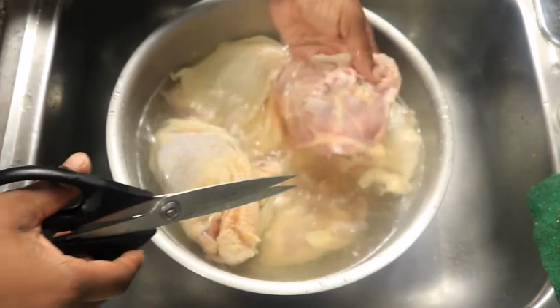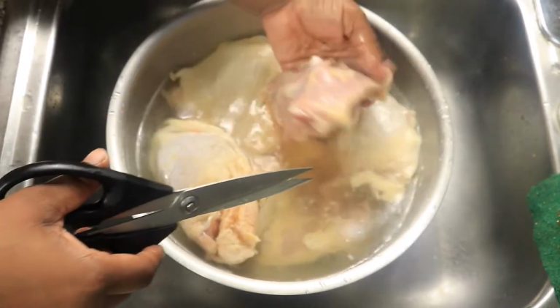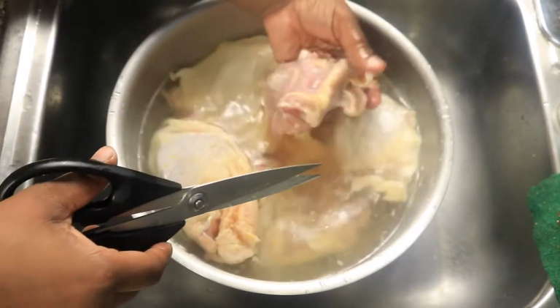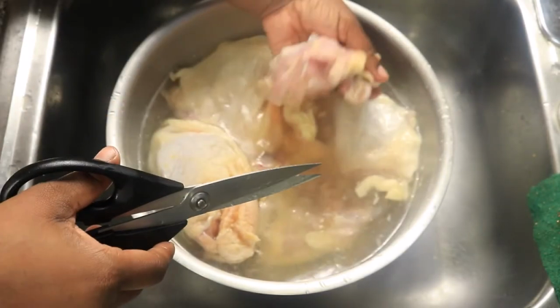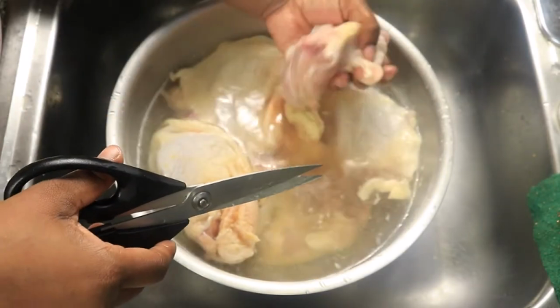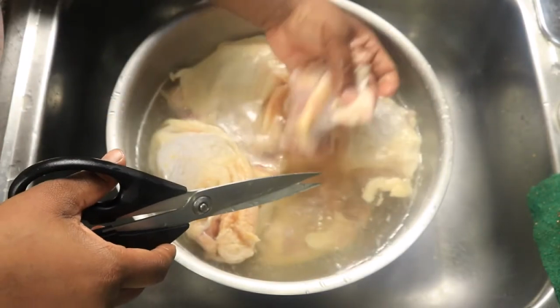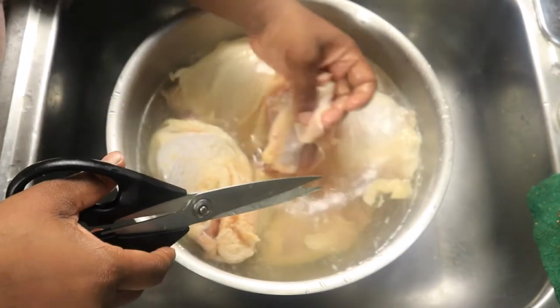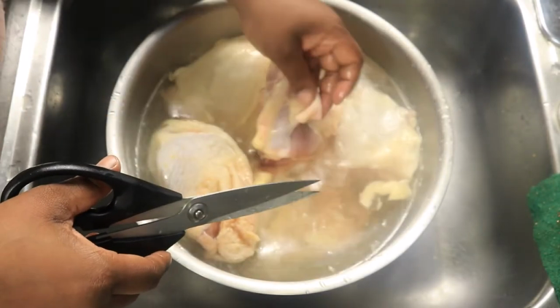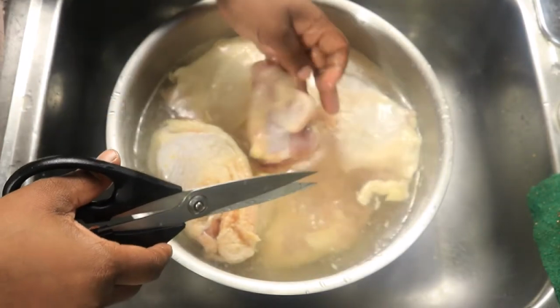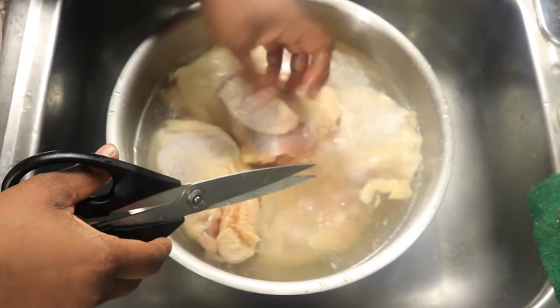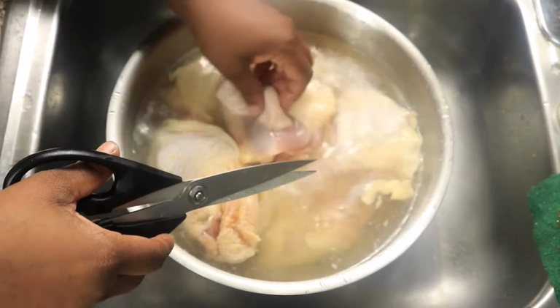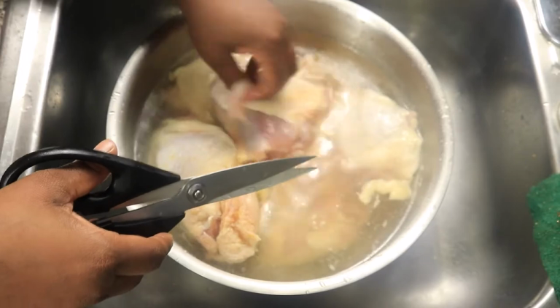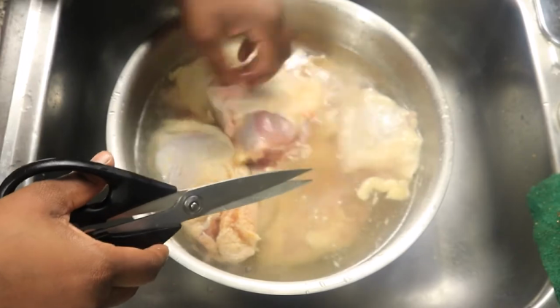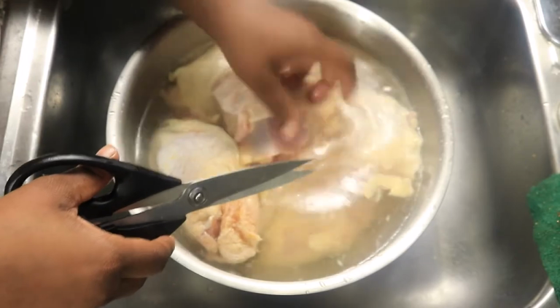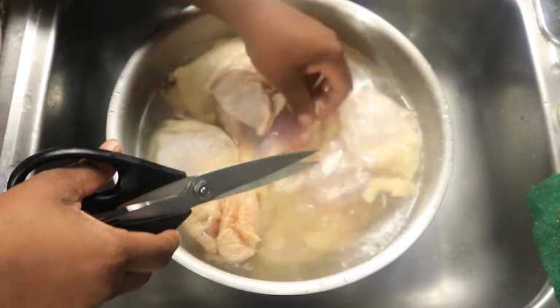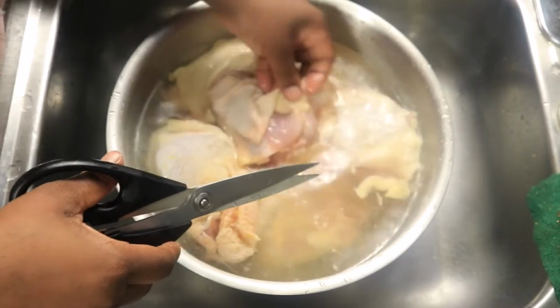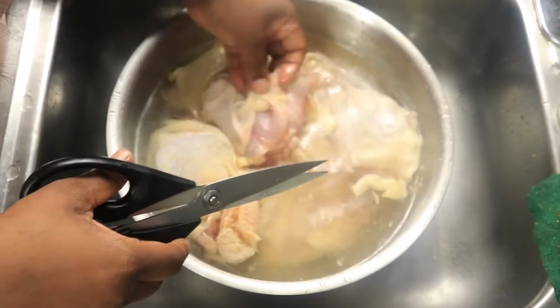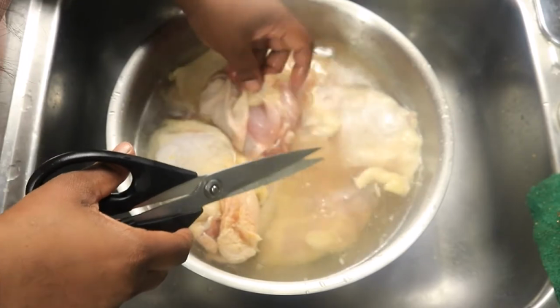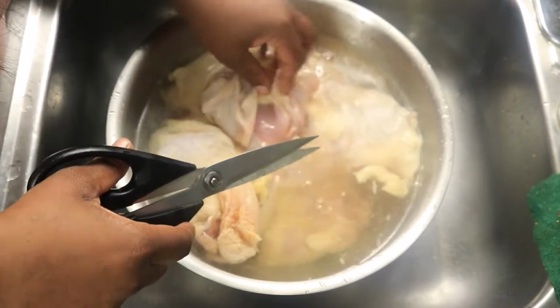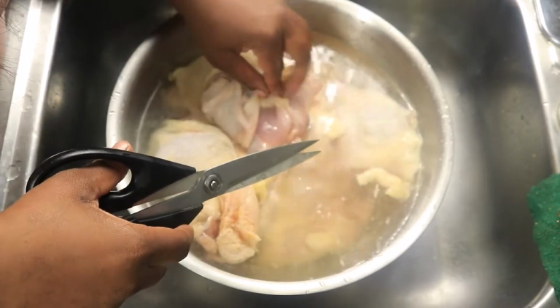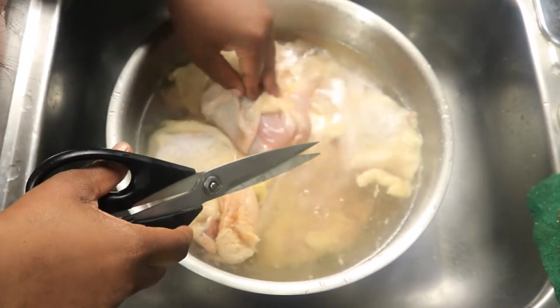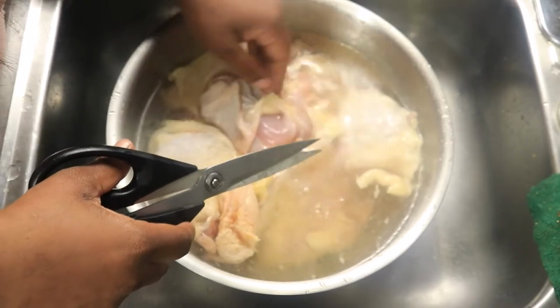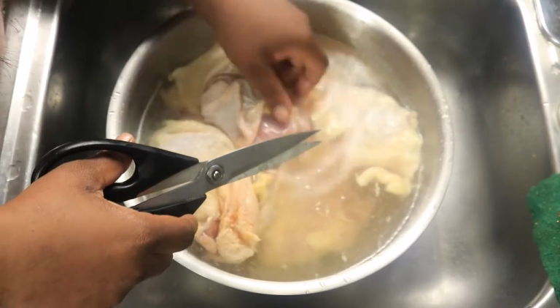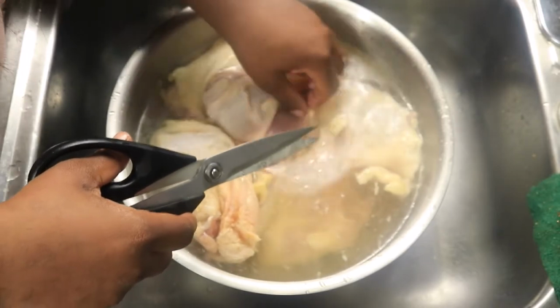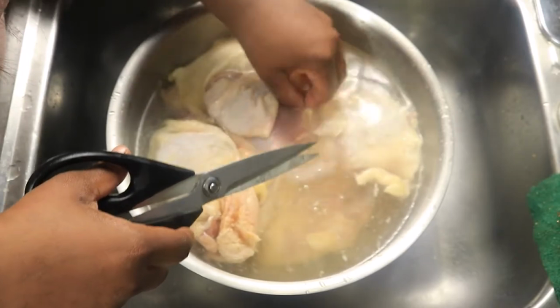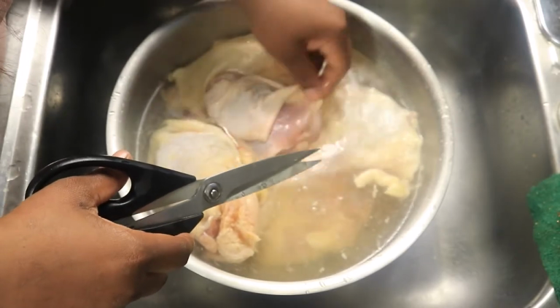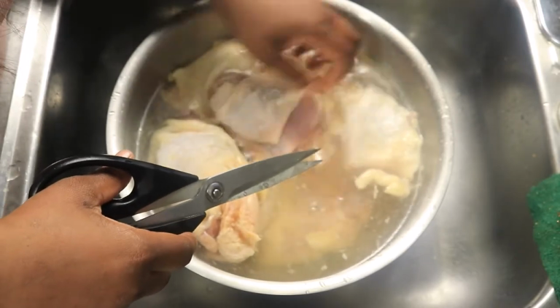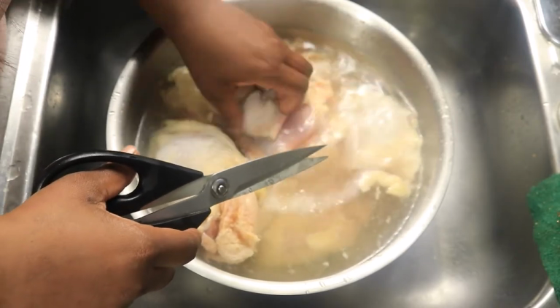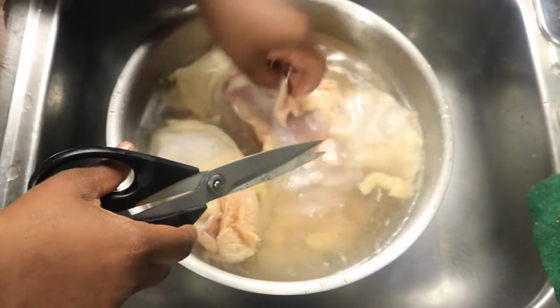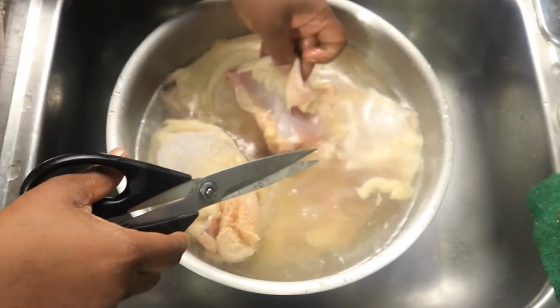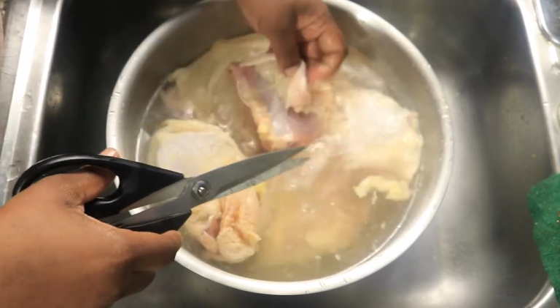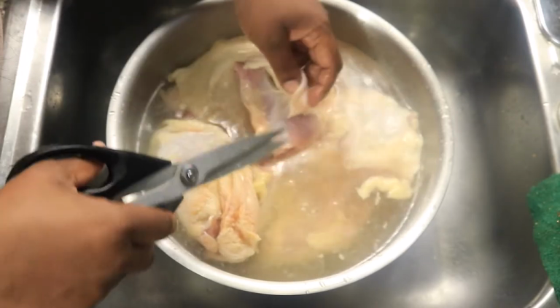Cut the skin back and remove that slimy texture that's underneath the skin.